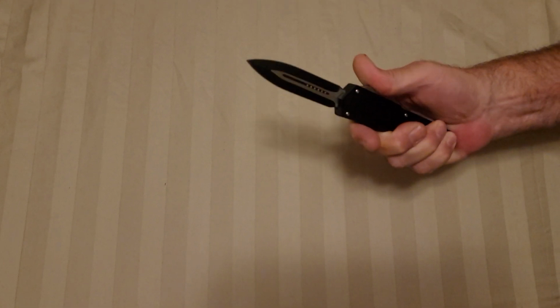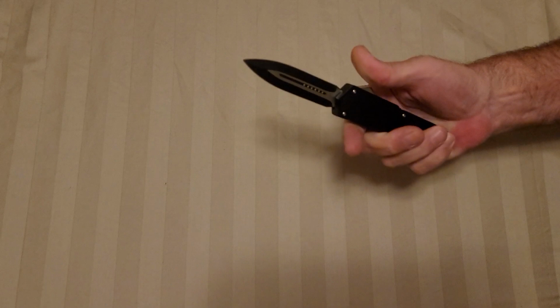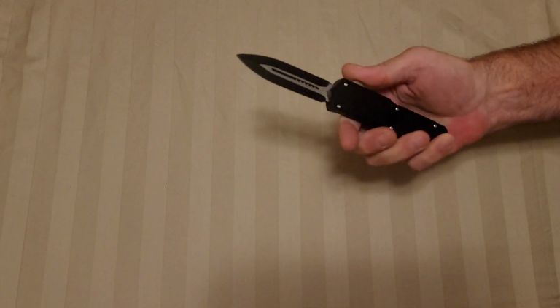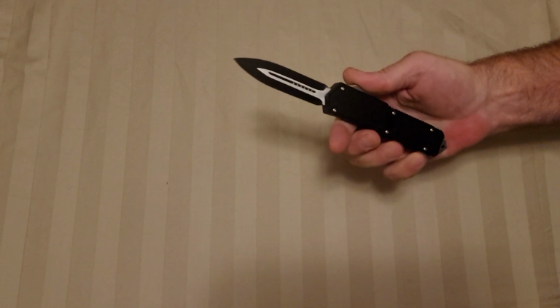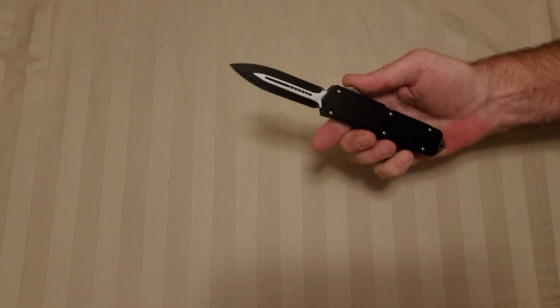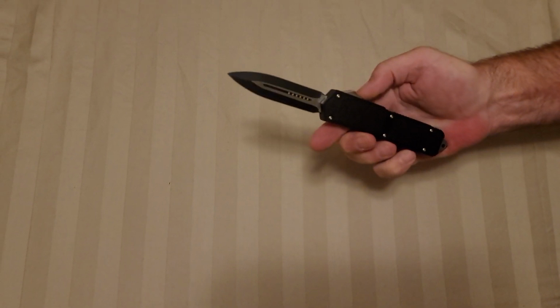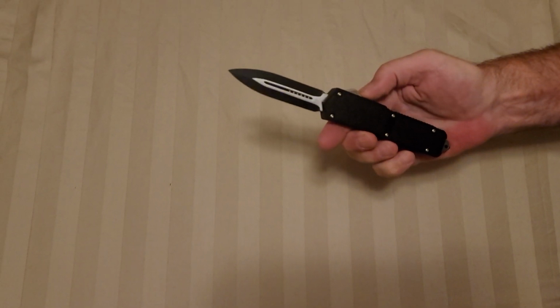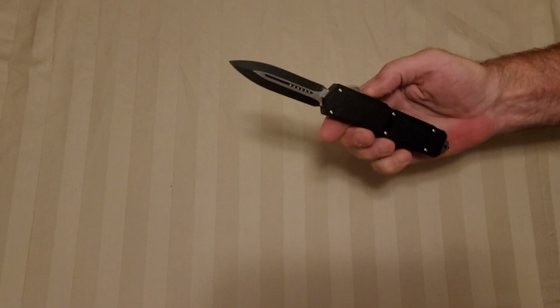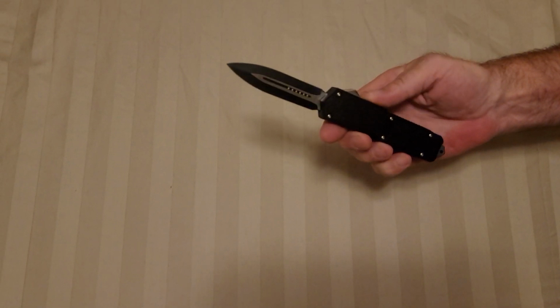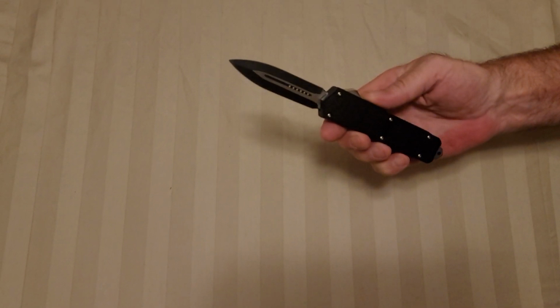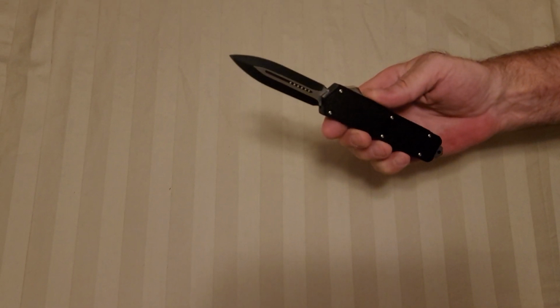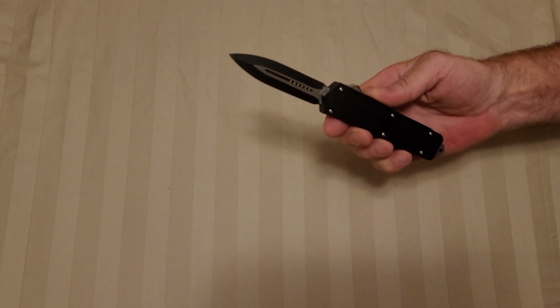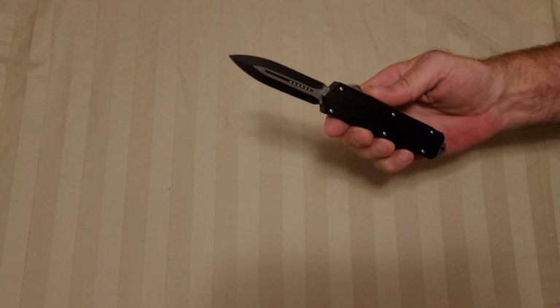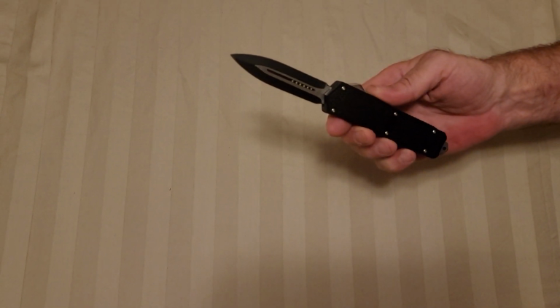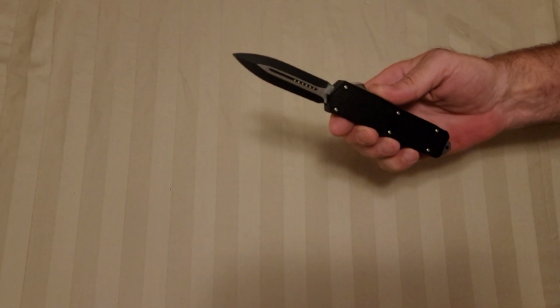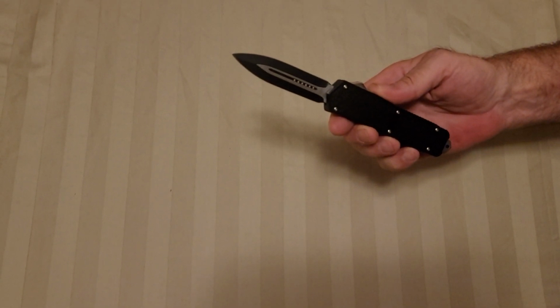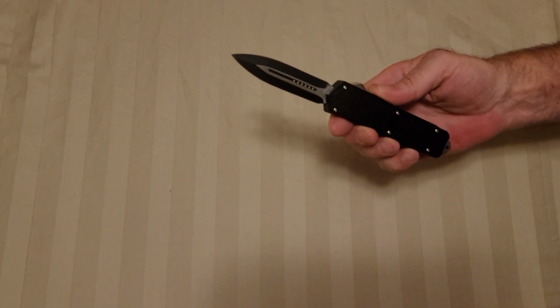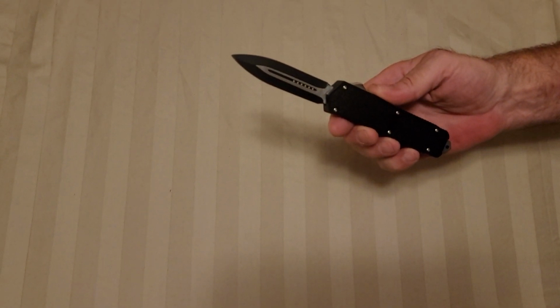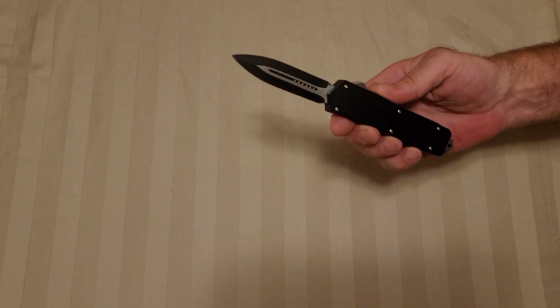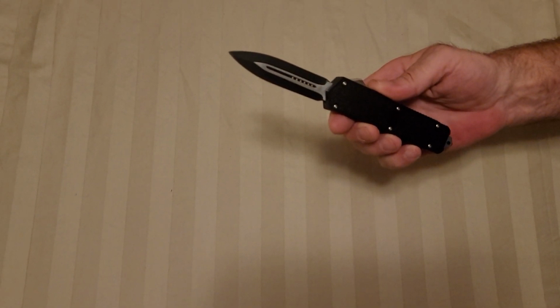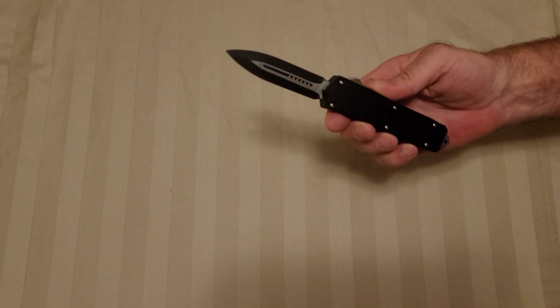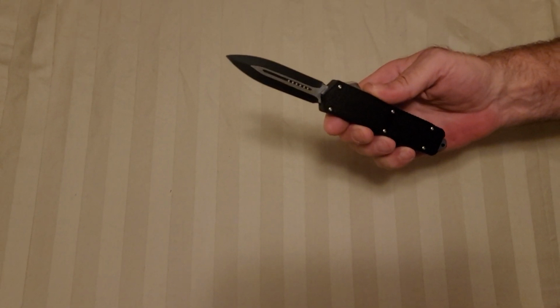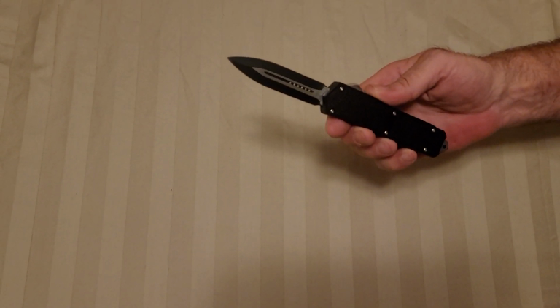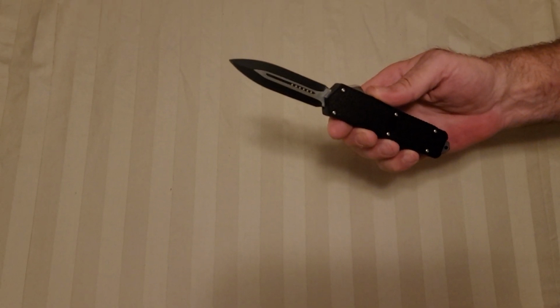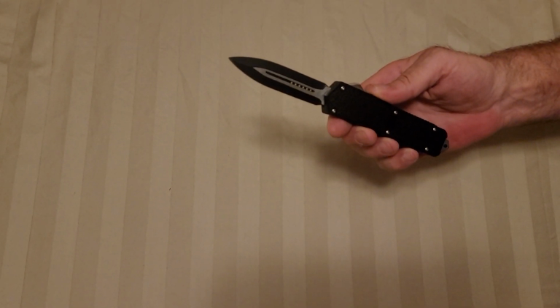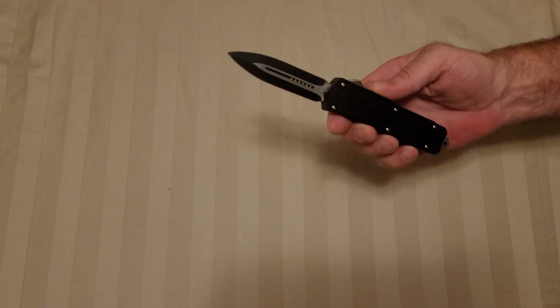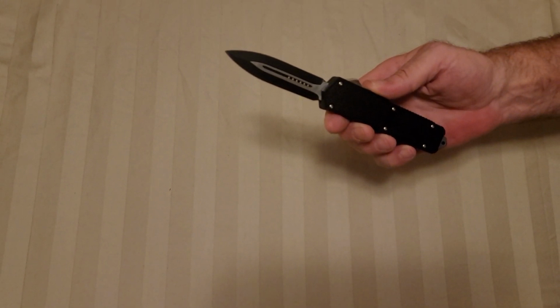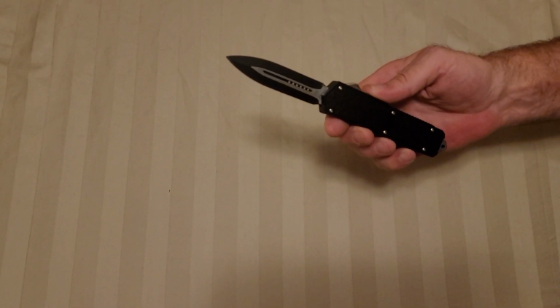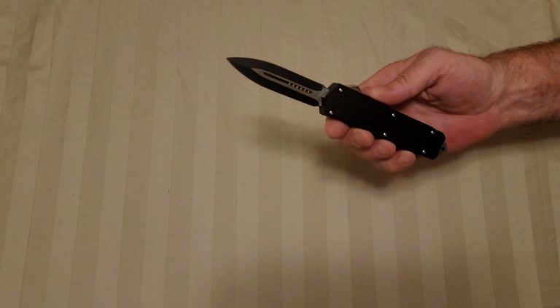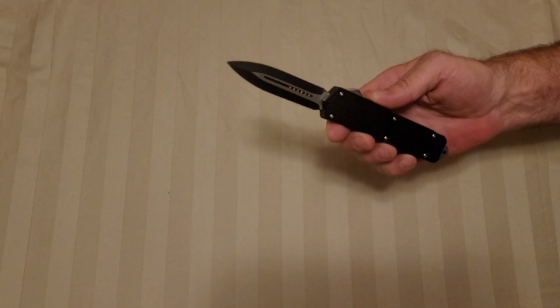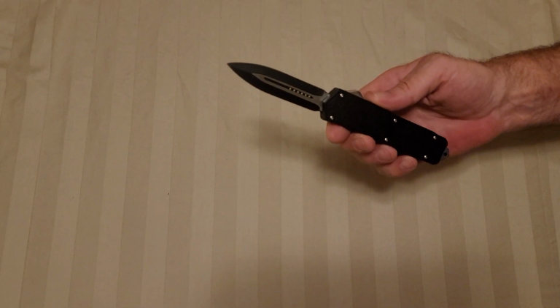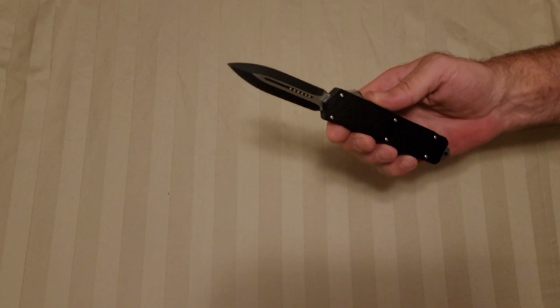These are on the website uniqueblade.com and they sell for $34.95.